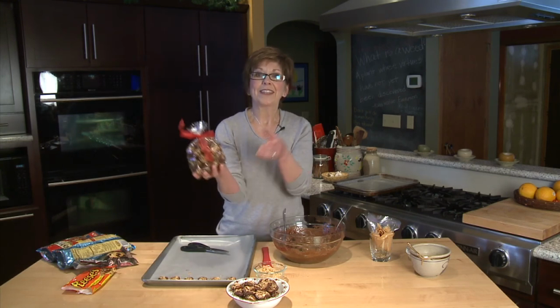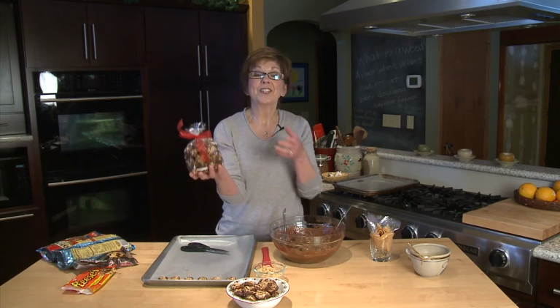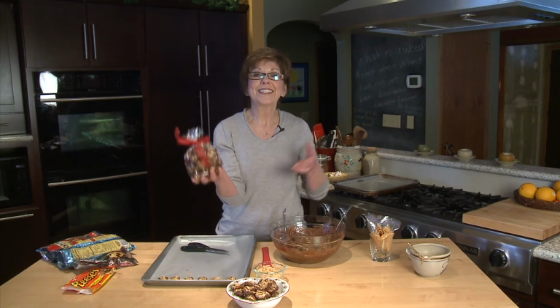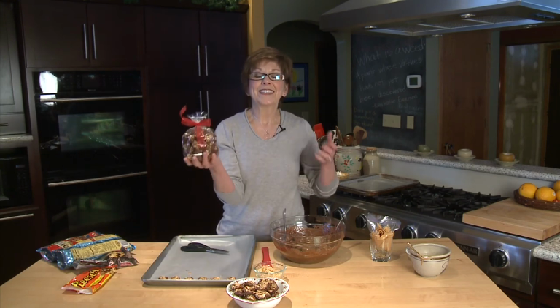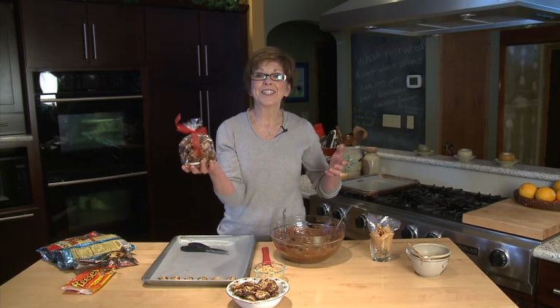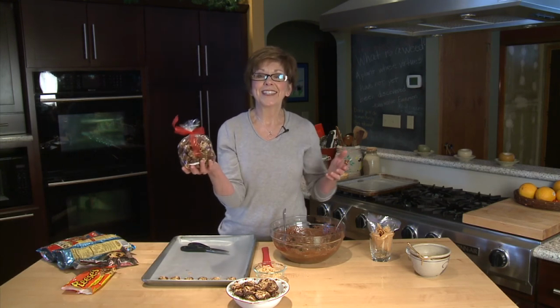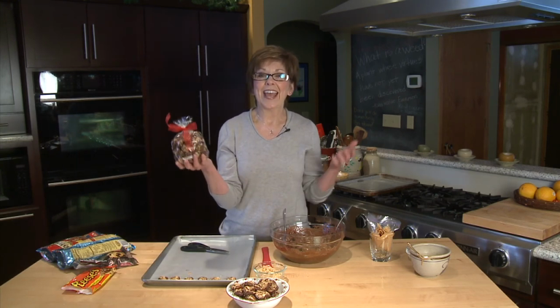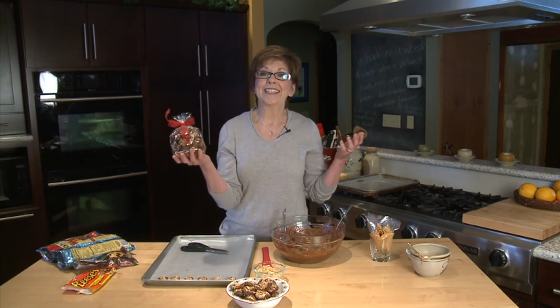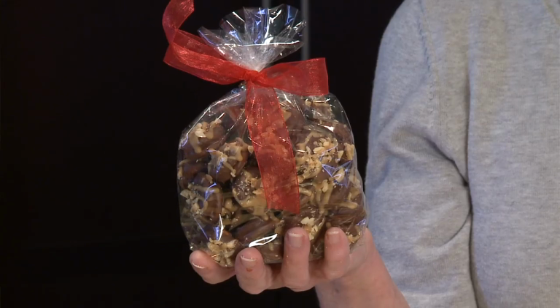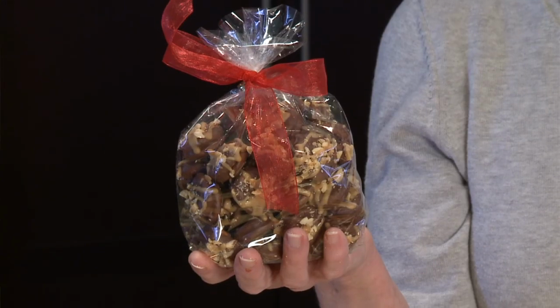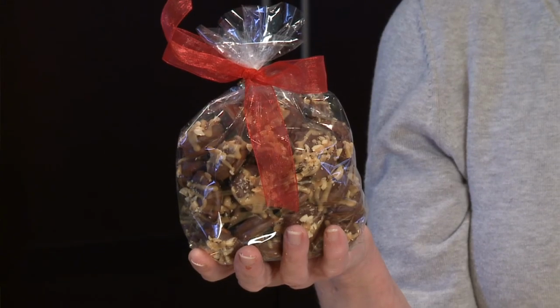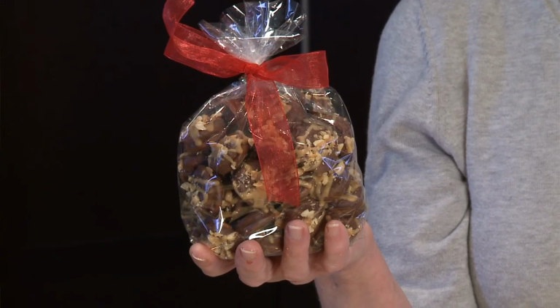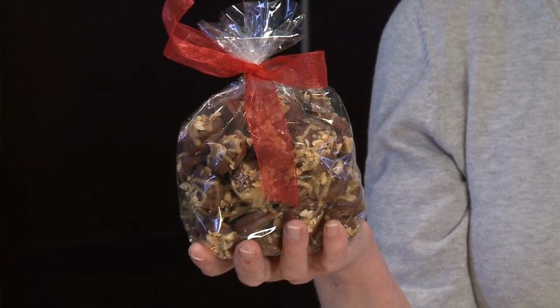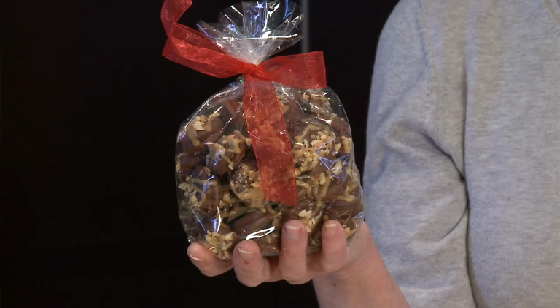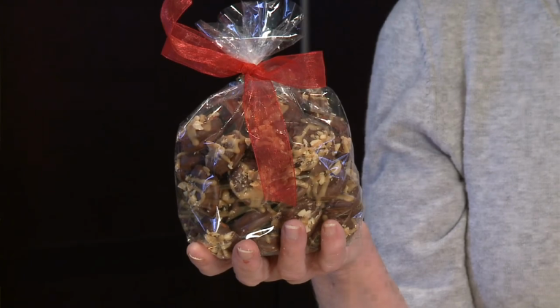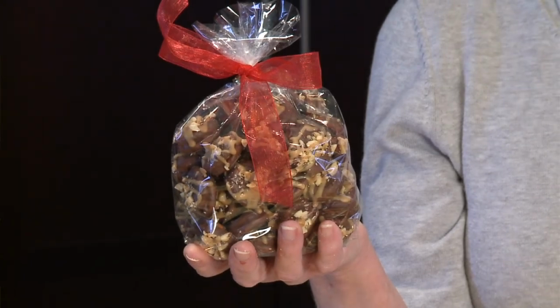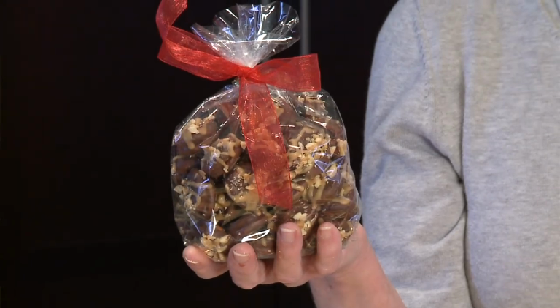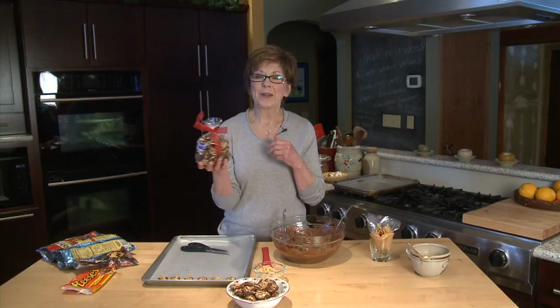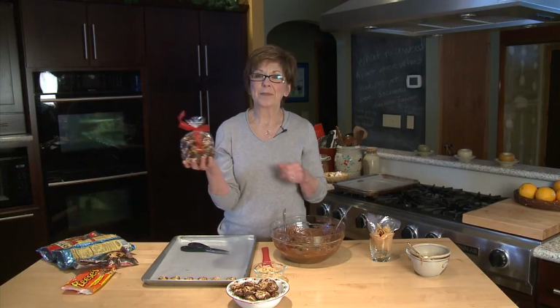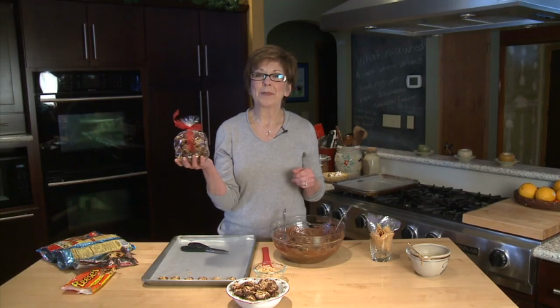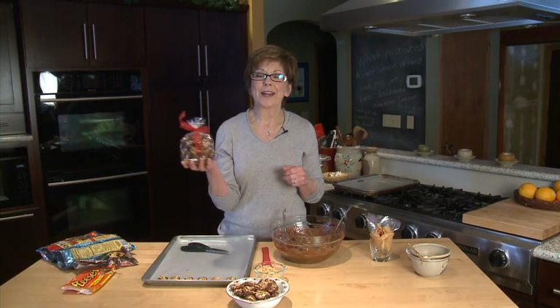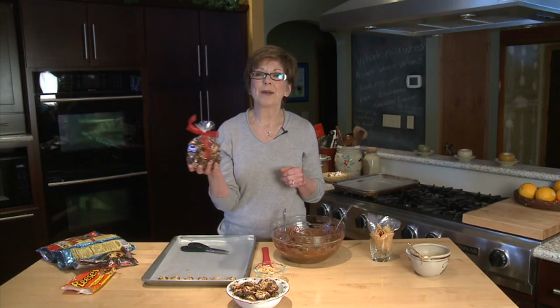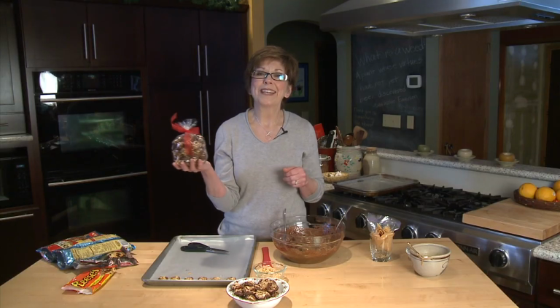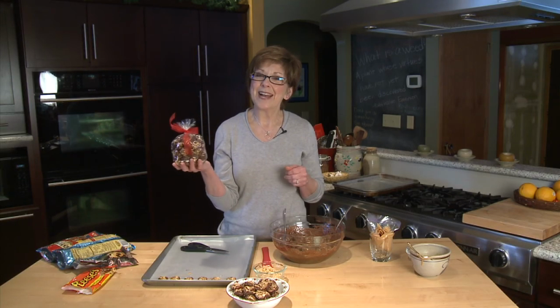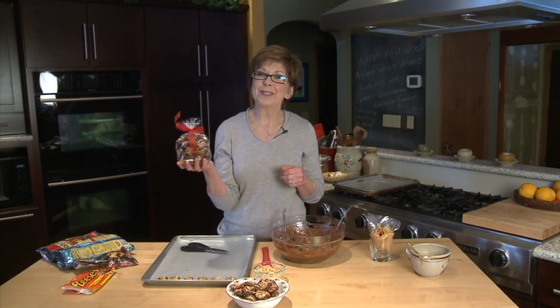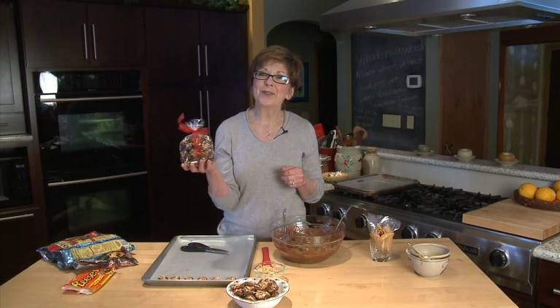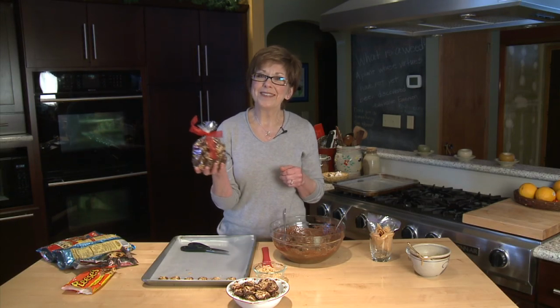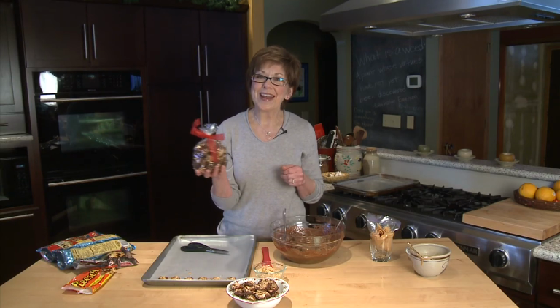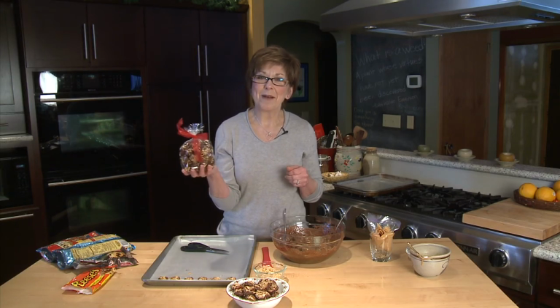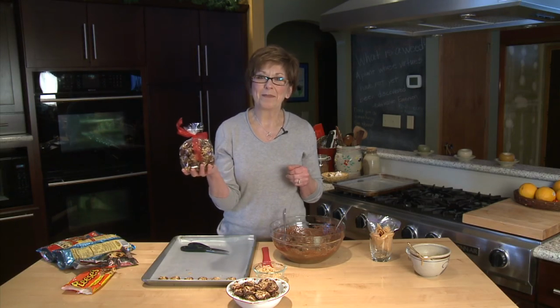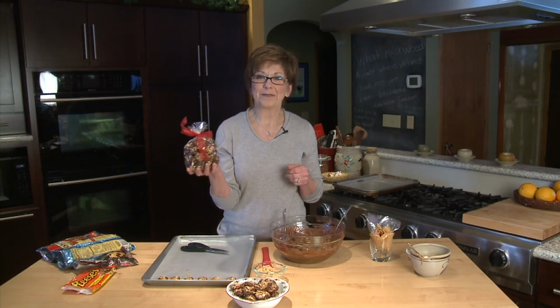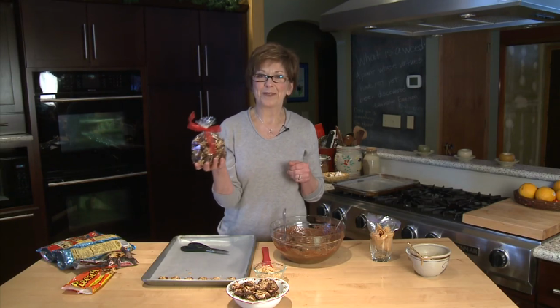They're just delicious and it's a homemade gift from your kitchen. The recipe will be on our website. I'm Sue Doden and I'm all about food.